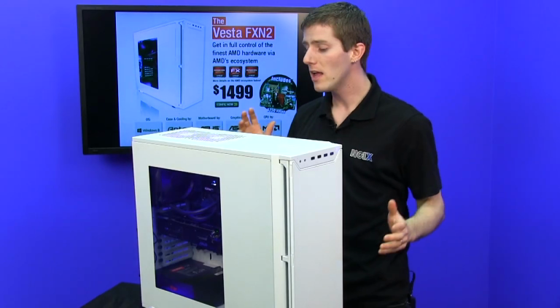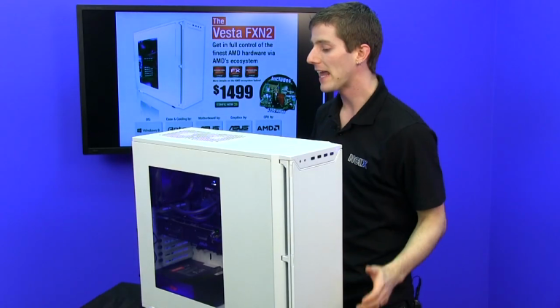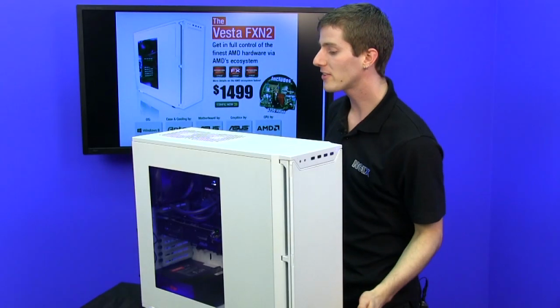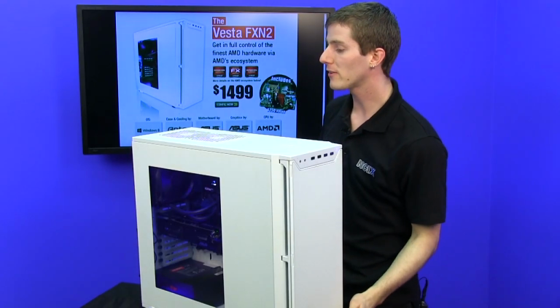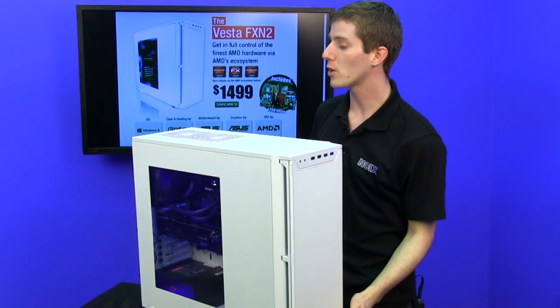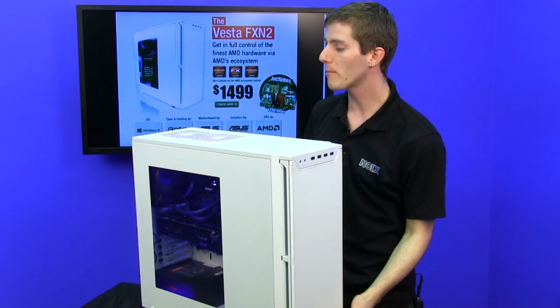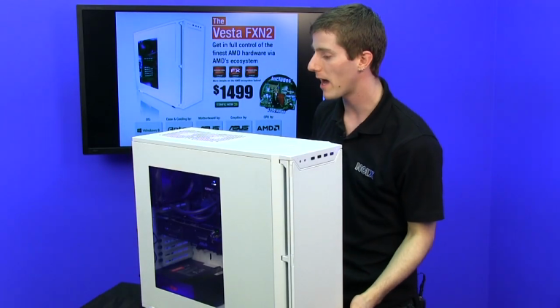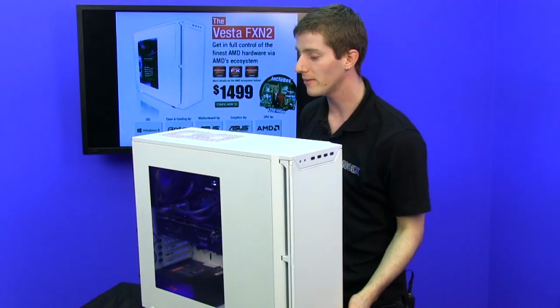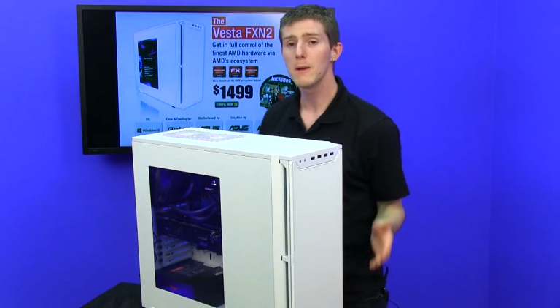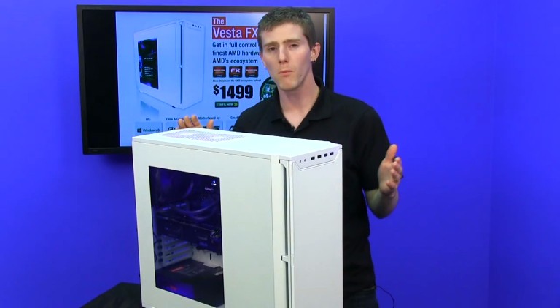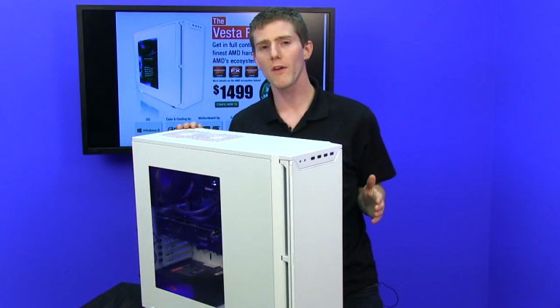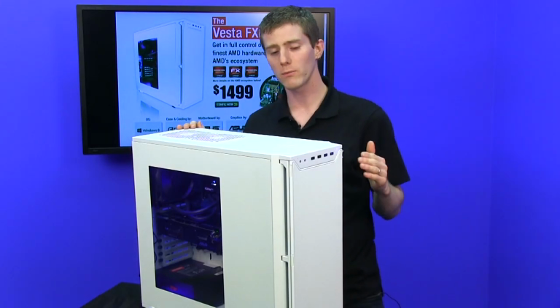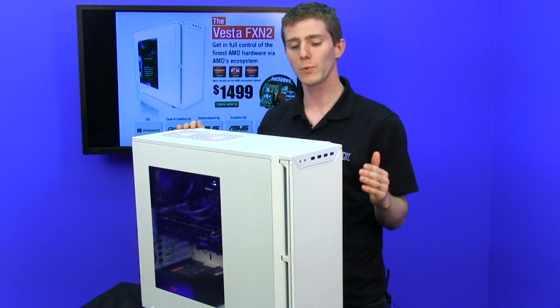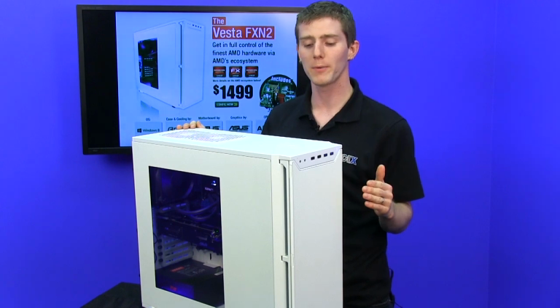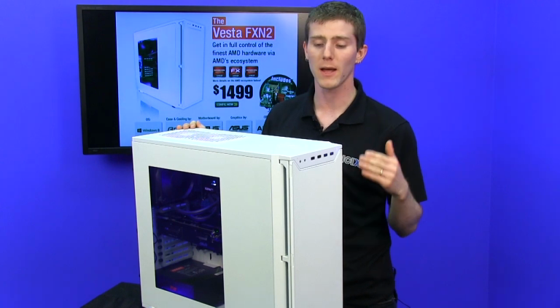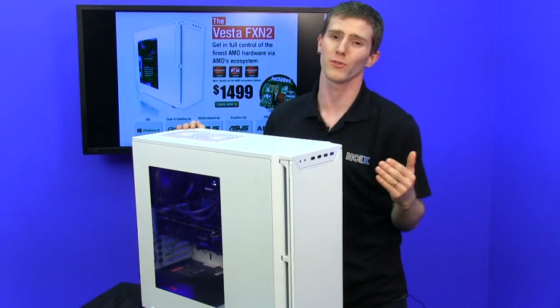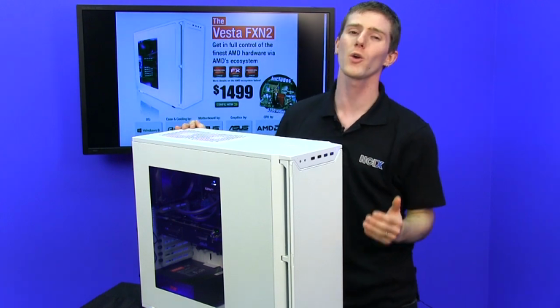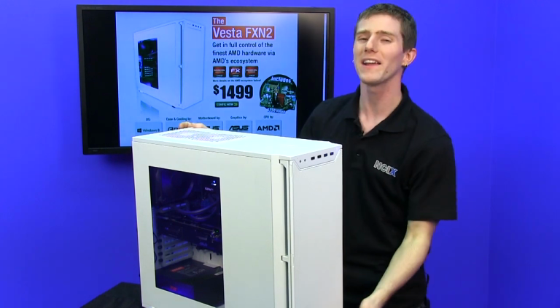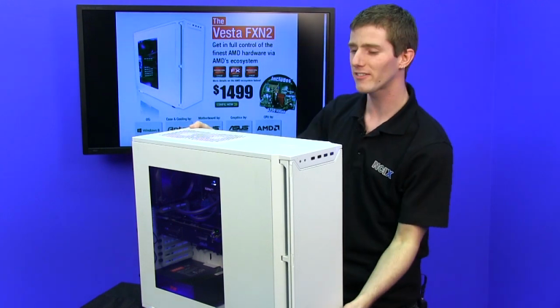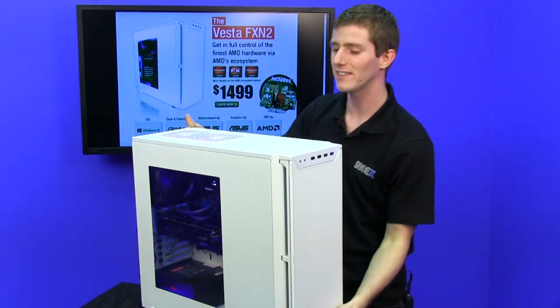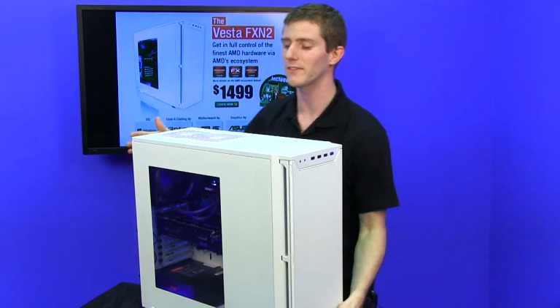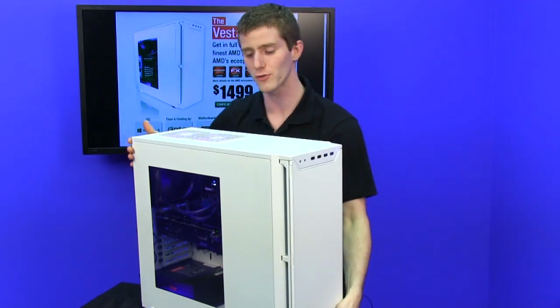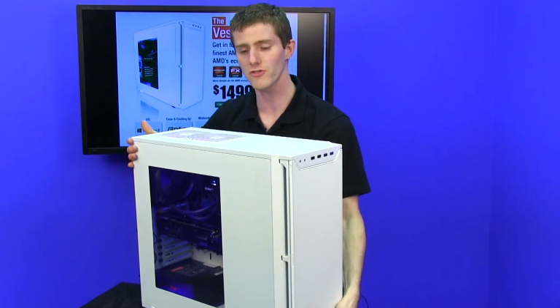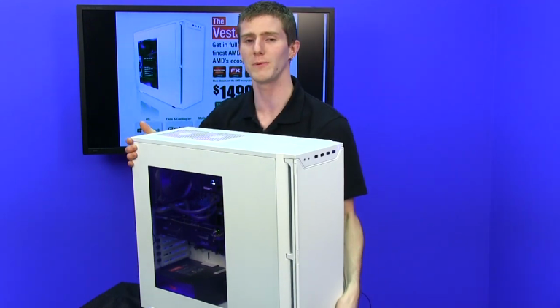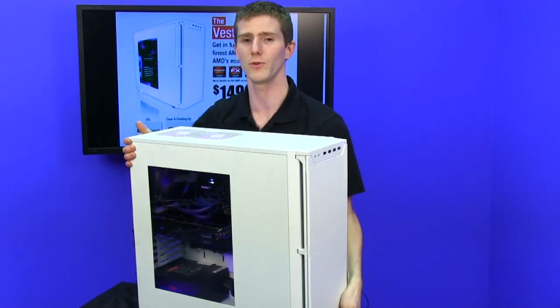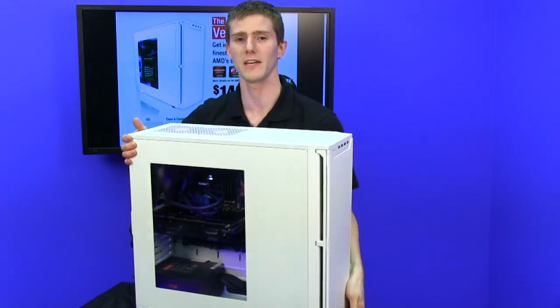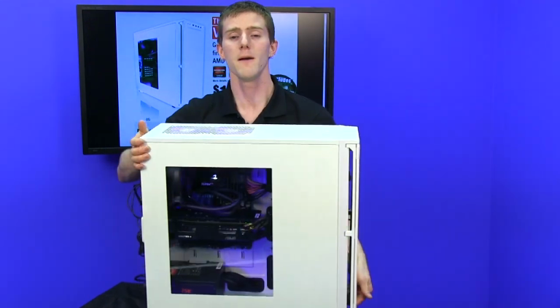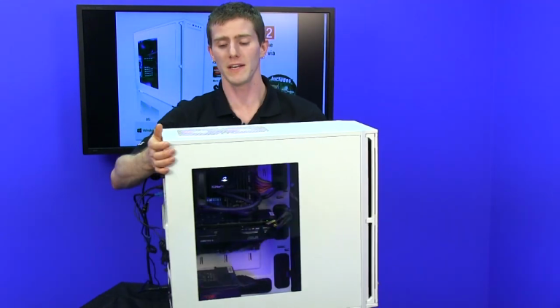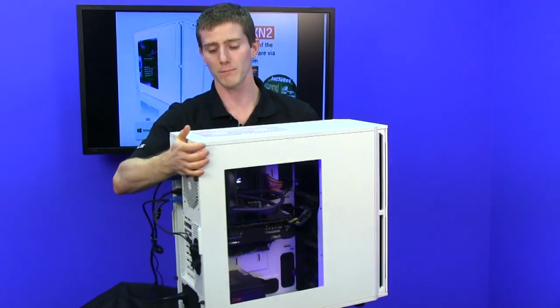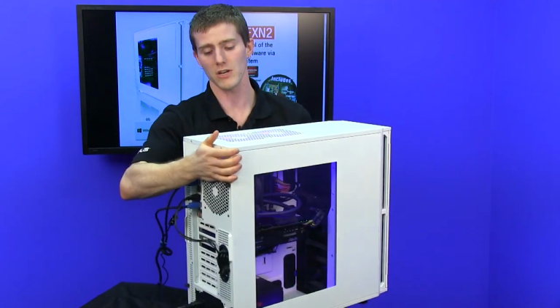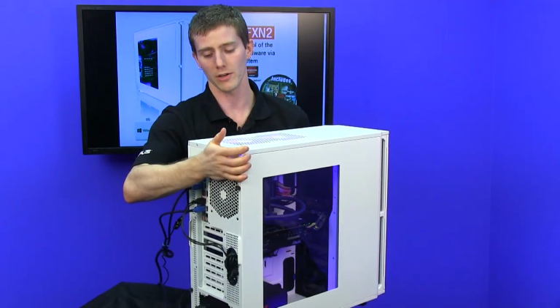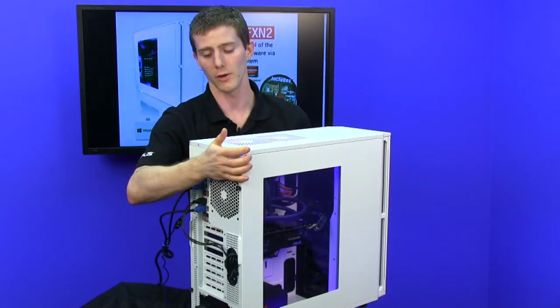Now they had to make some compromises, but more on that once we open it up — it's not quite as silent as the traditional P280, but it's pretty darn close.